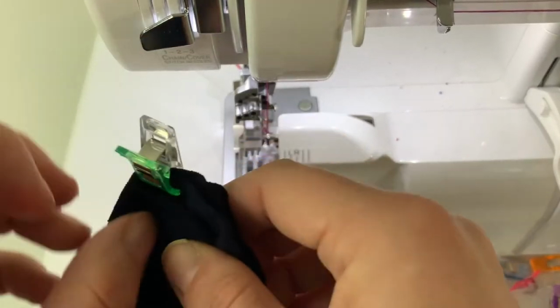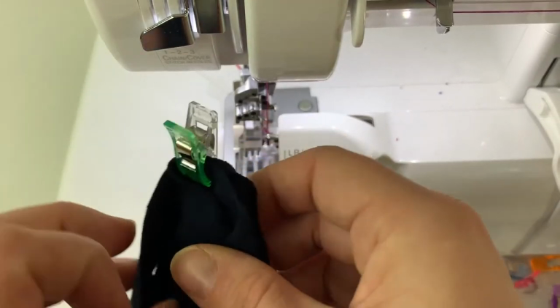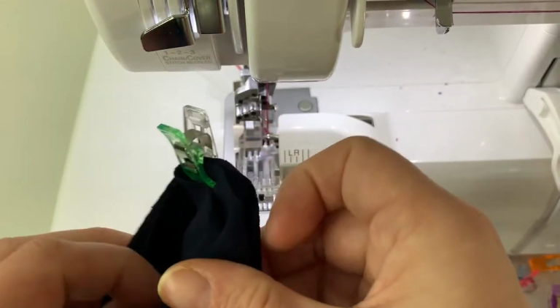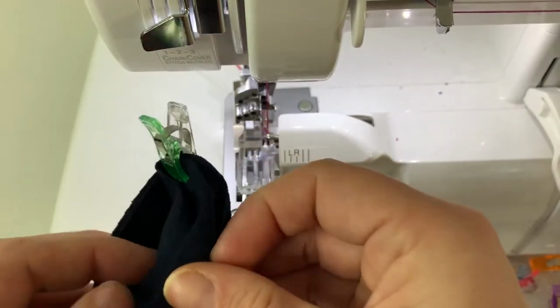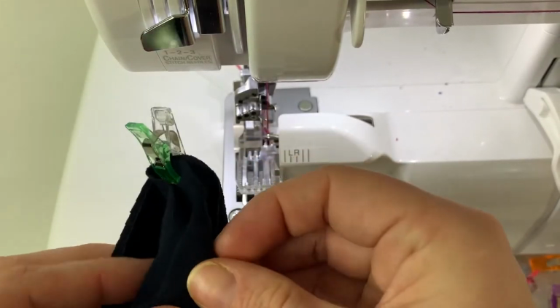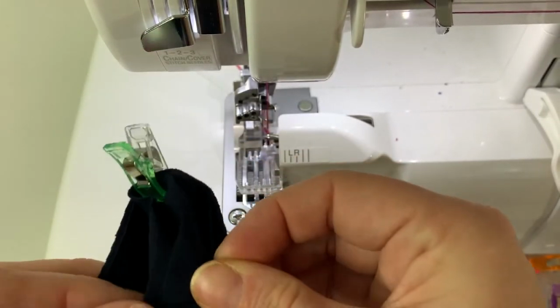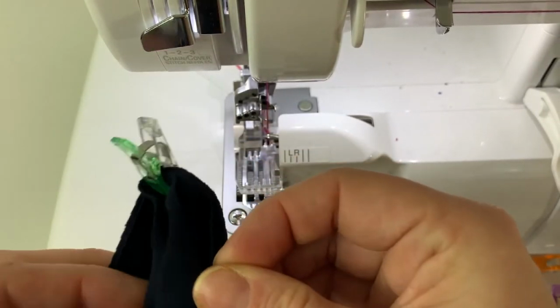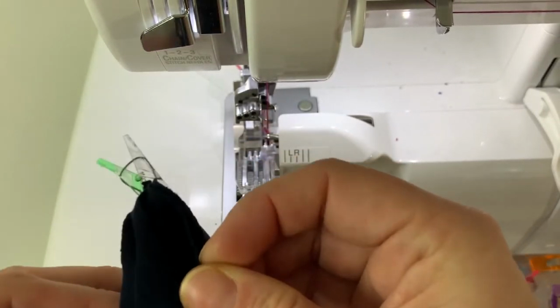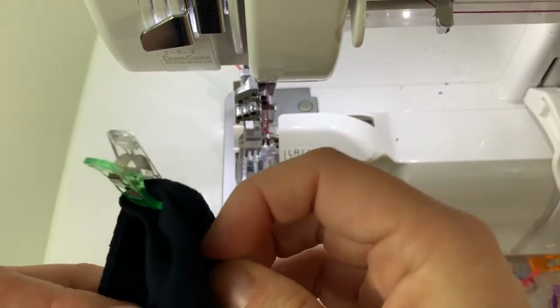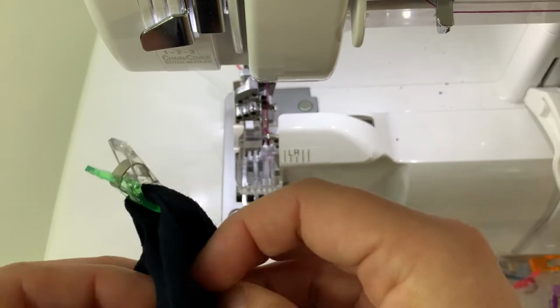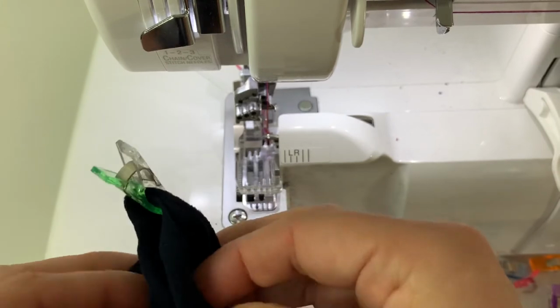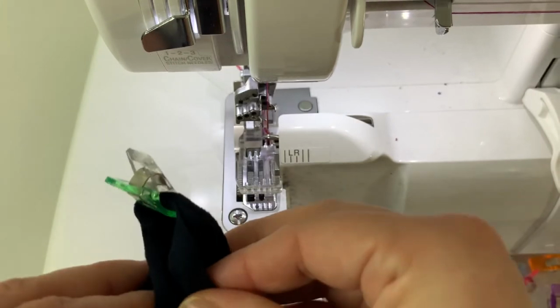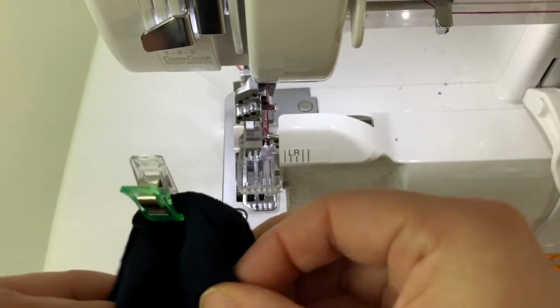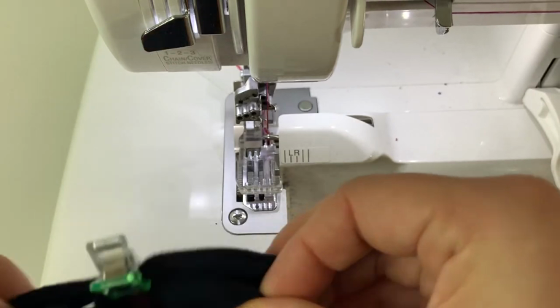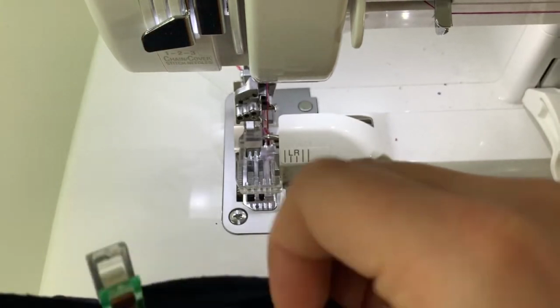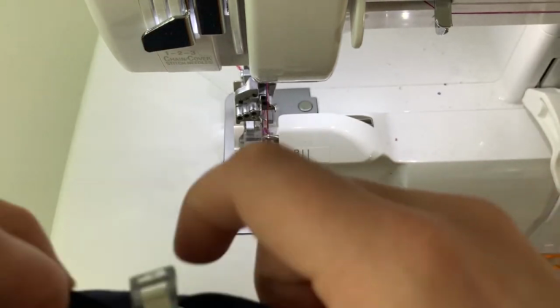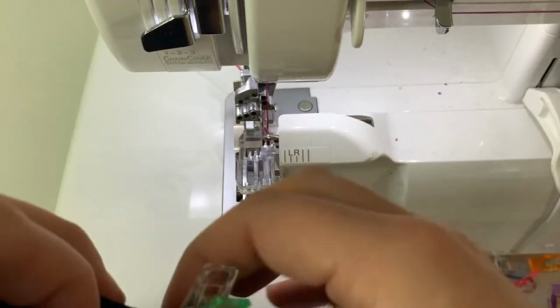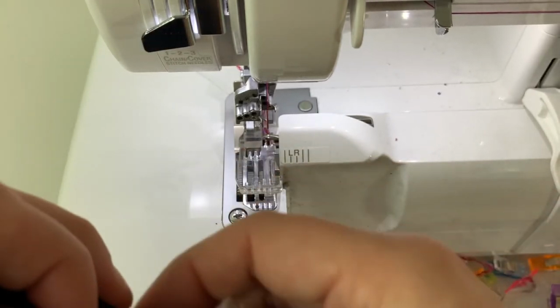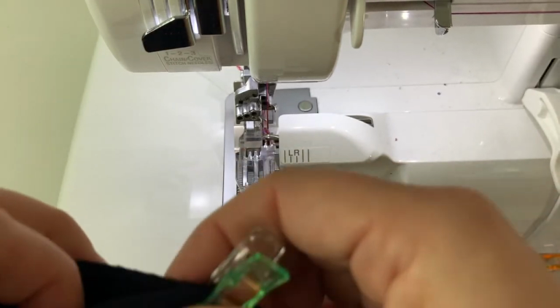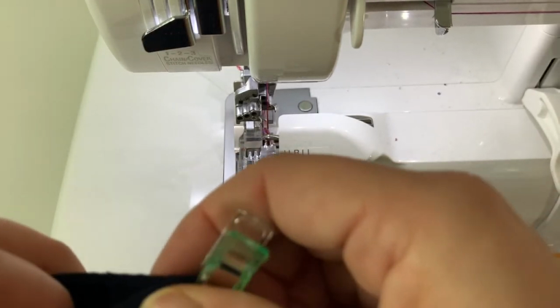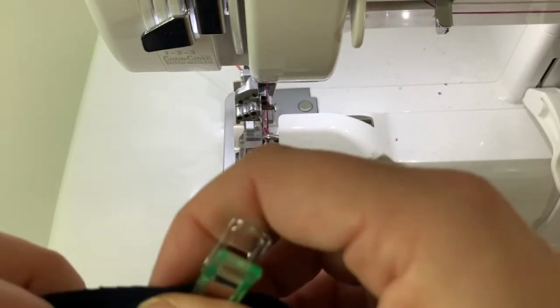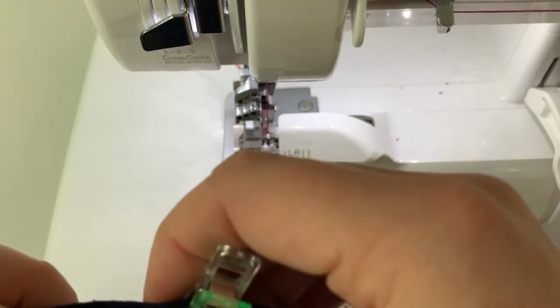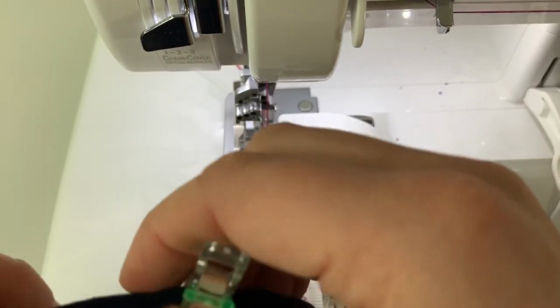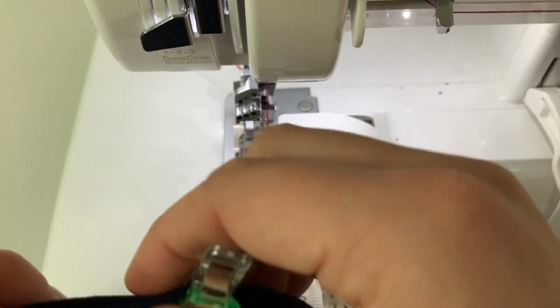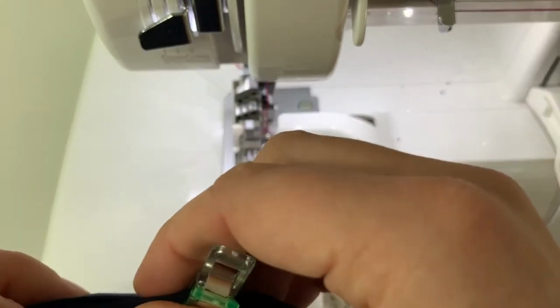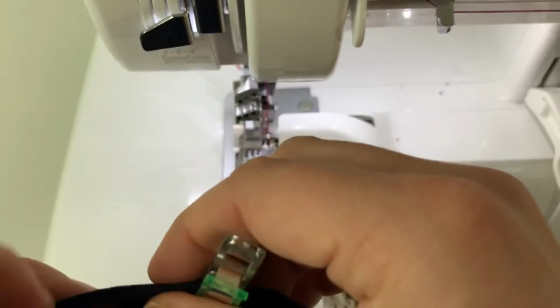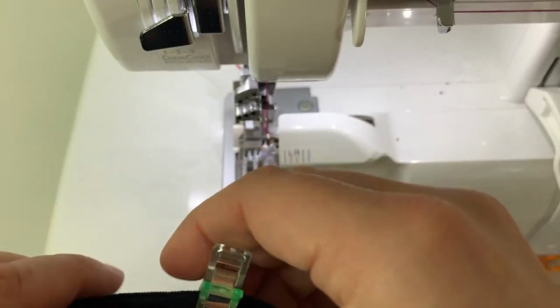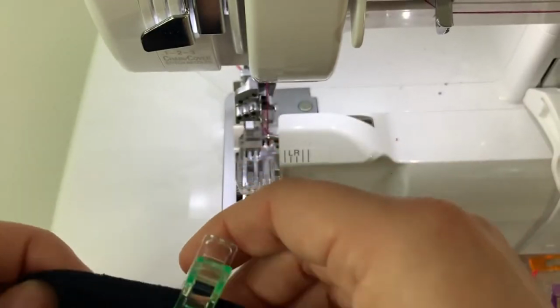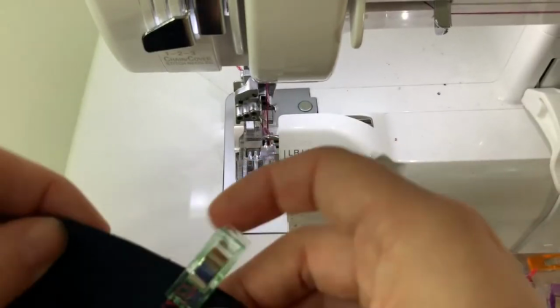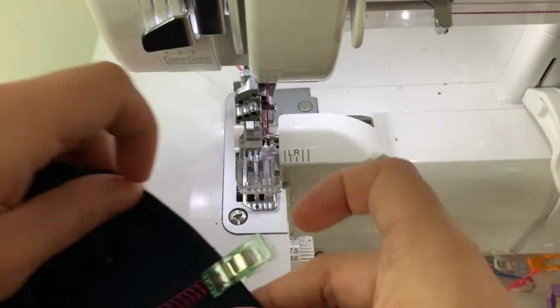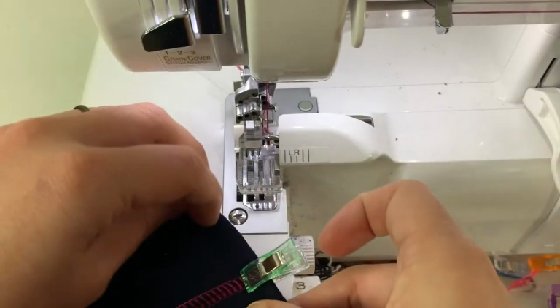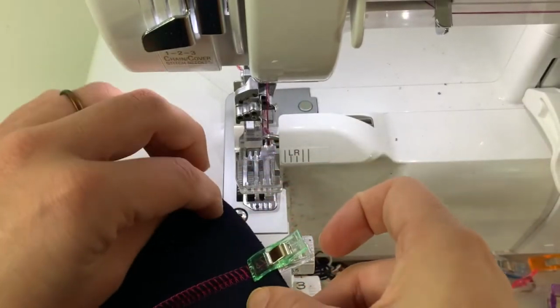I'll start at one seam and work my way around, gently stretching the band as needed.